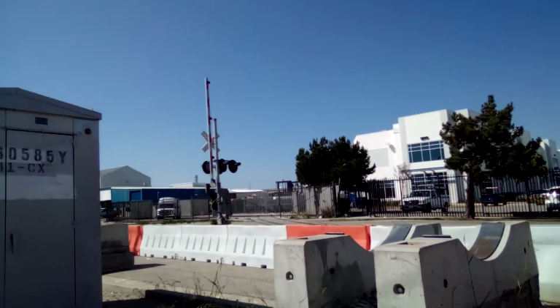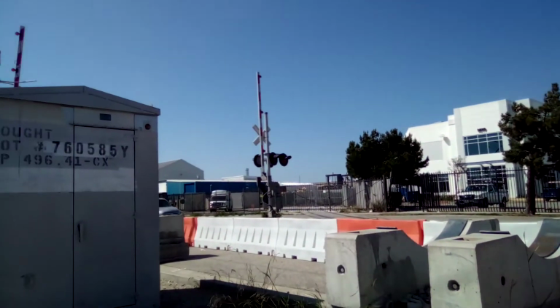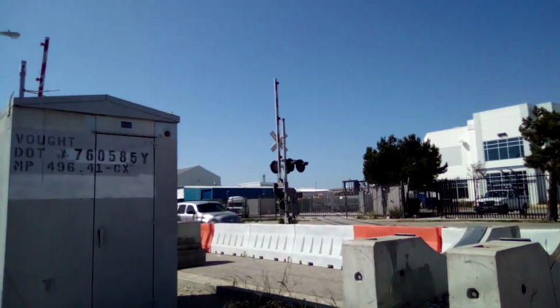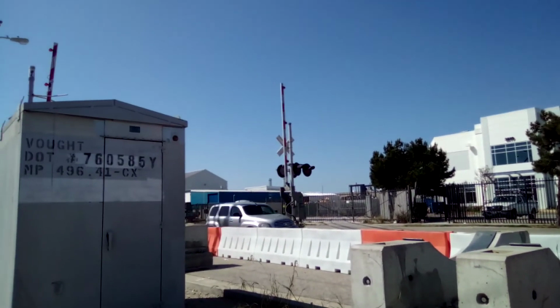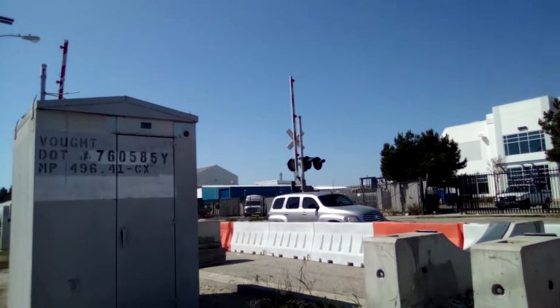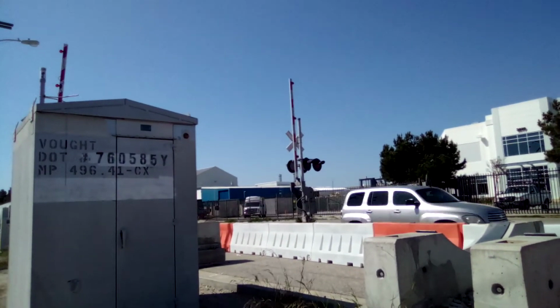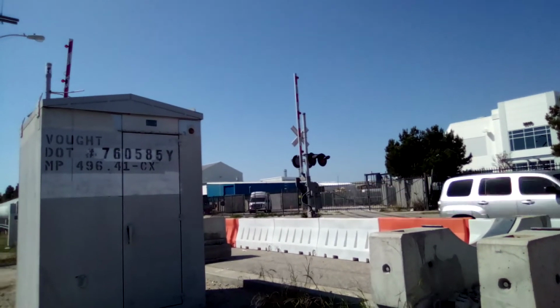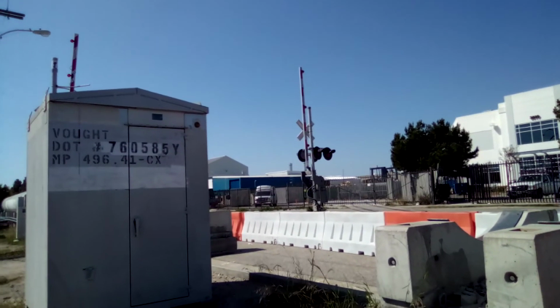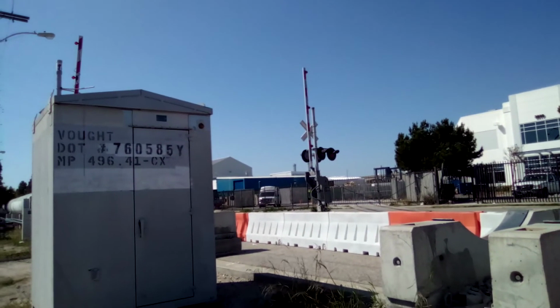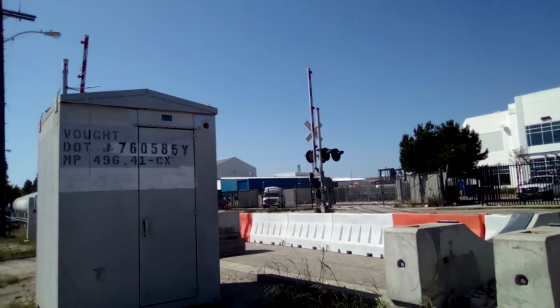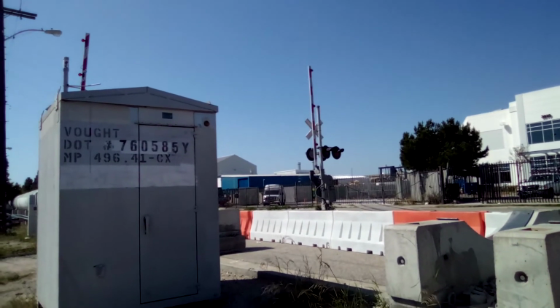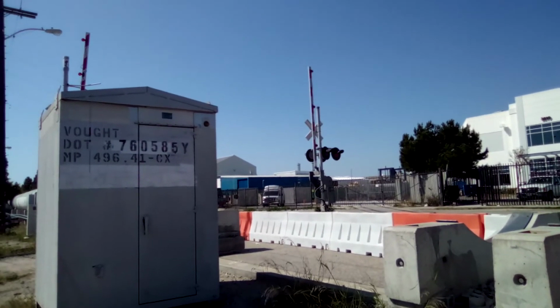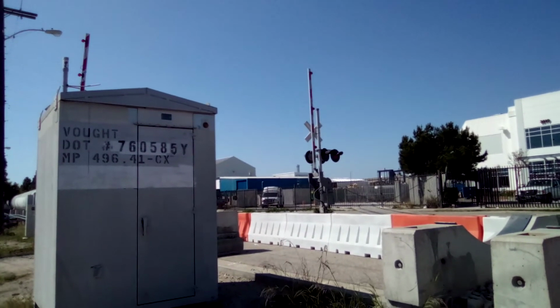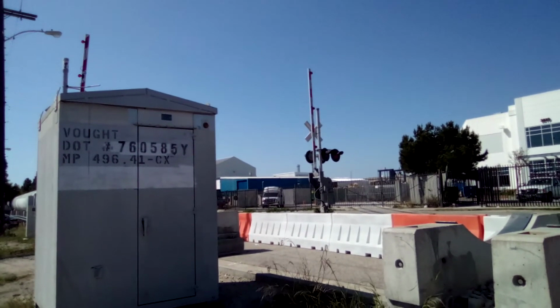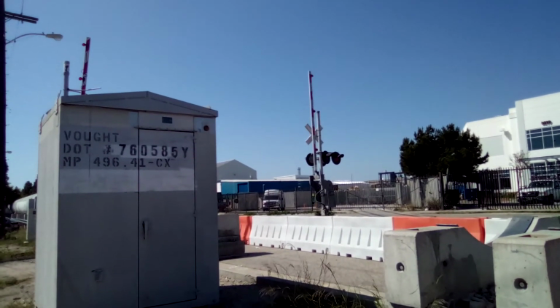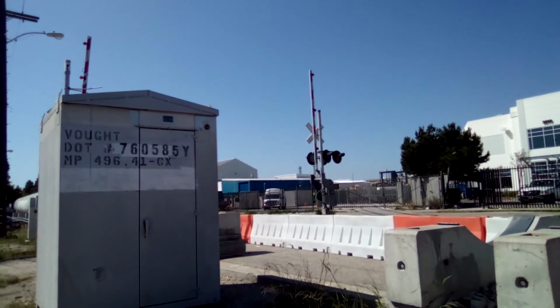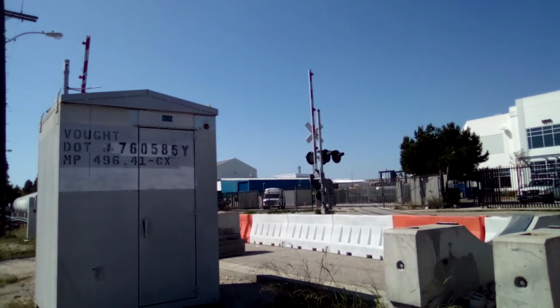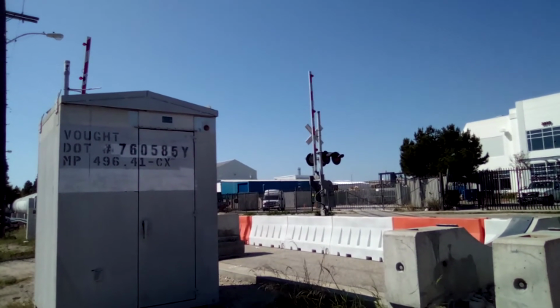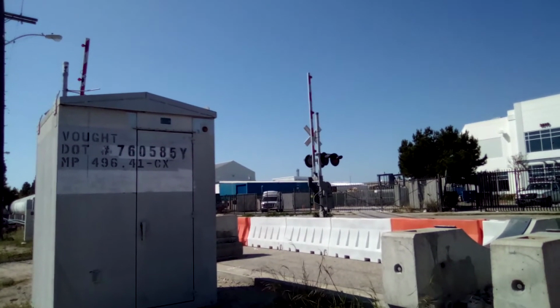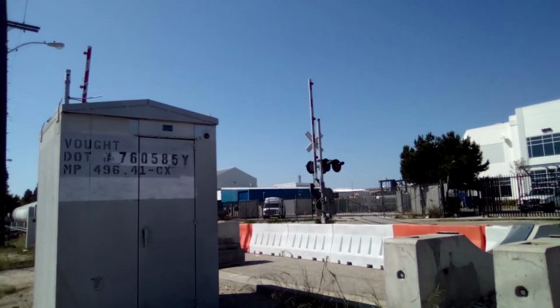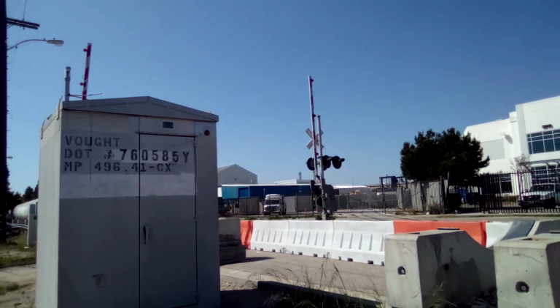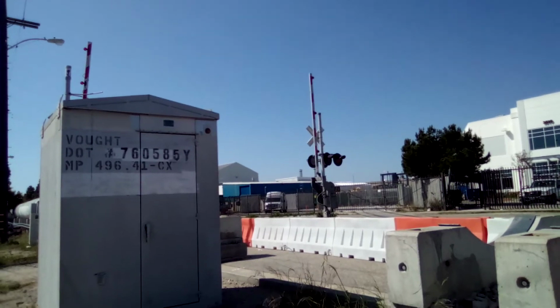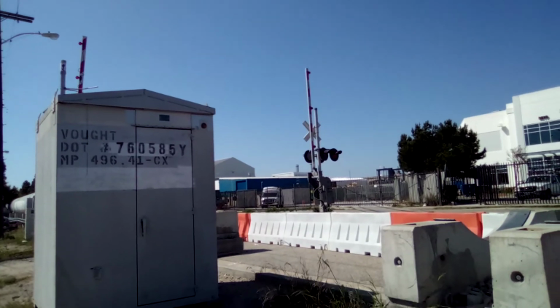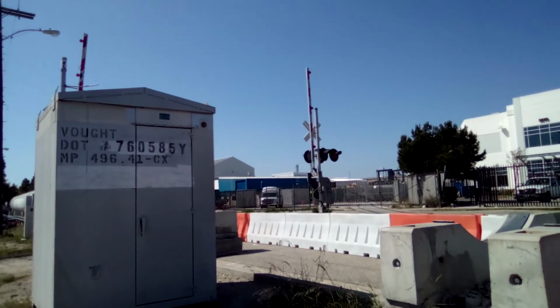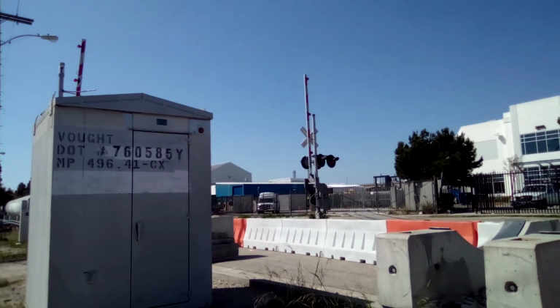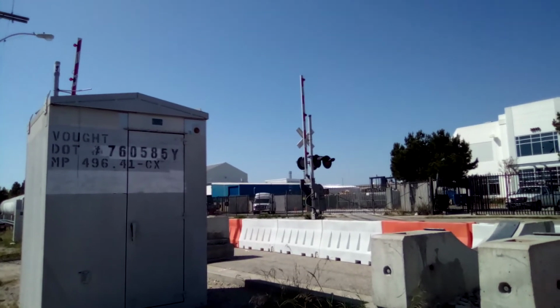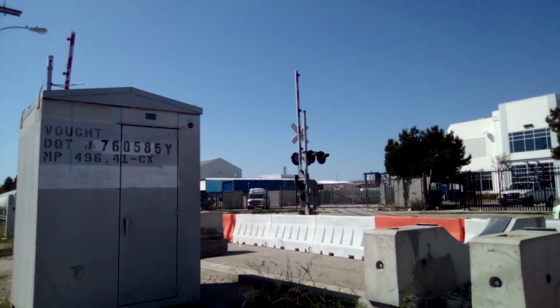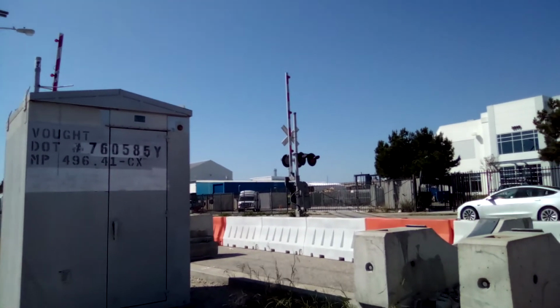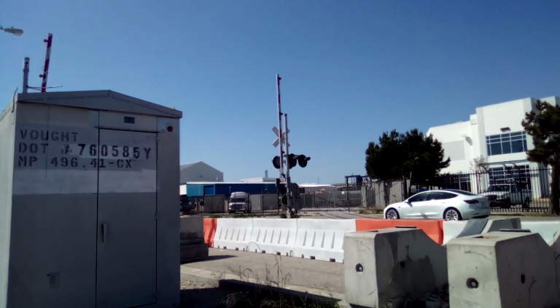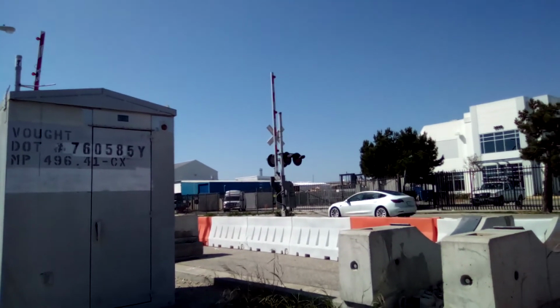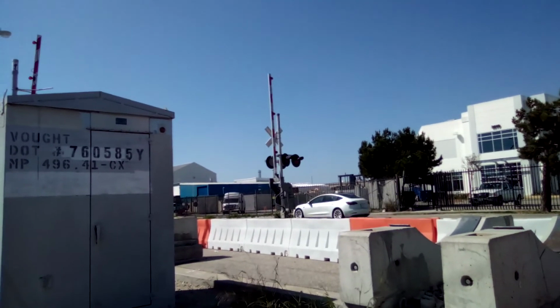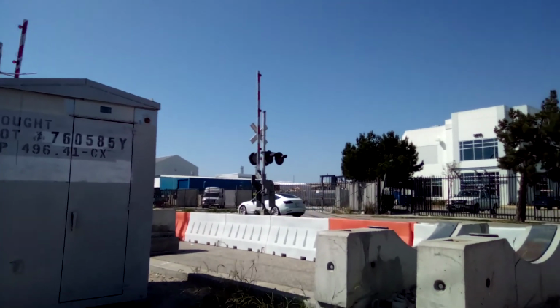Here we are on Jack Northrop Avenue — unused railroad crossing. Over and out.